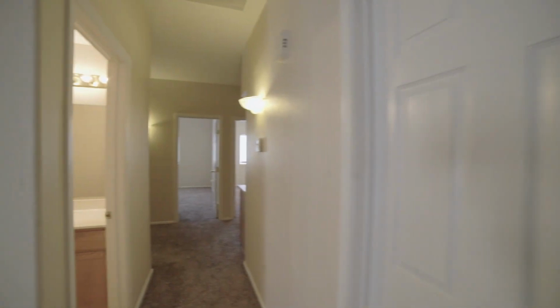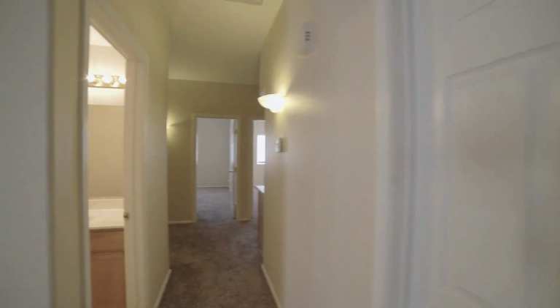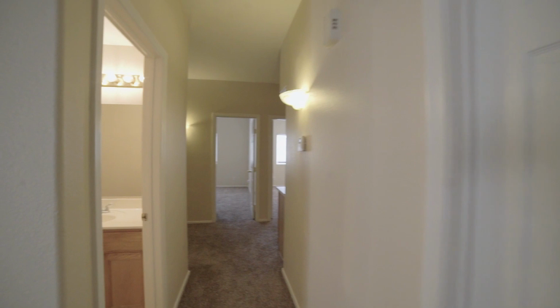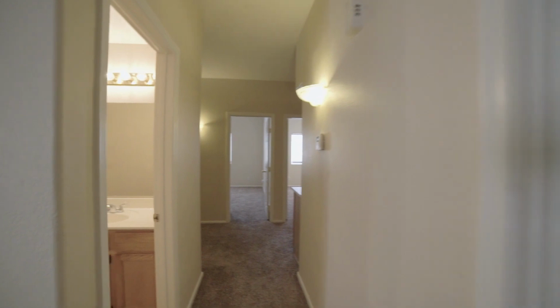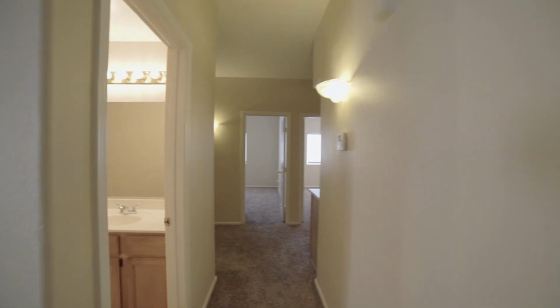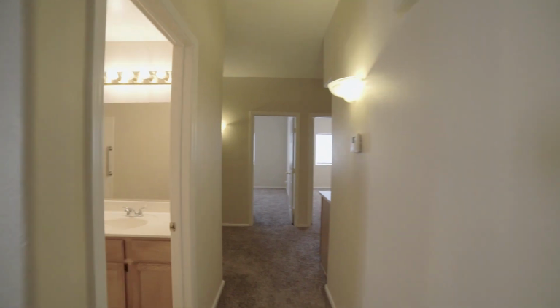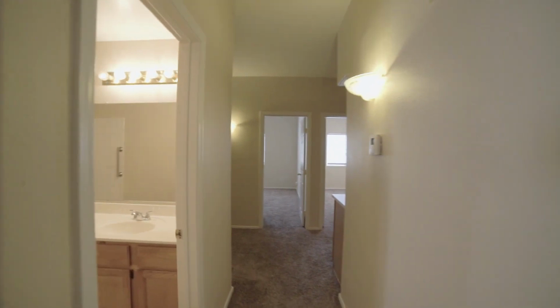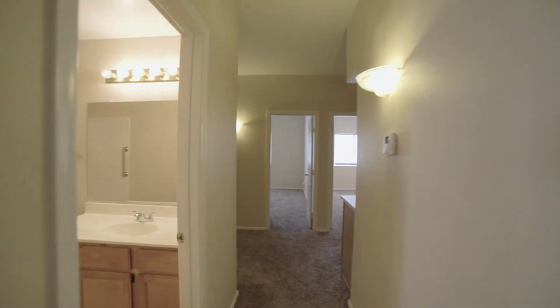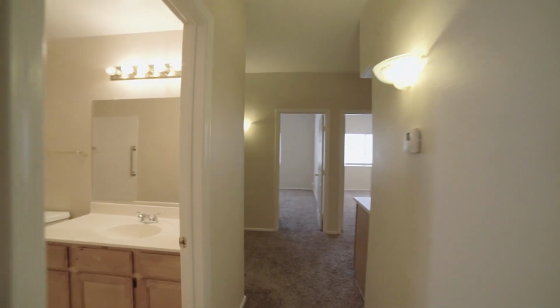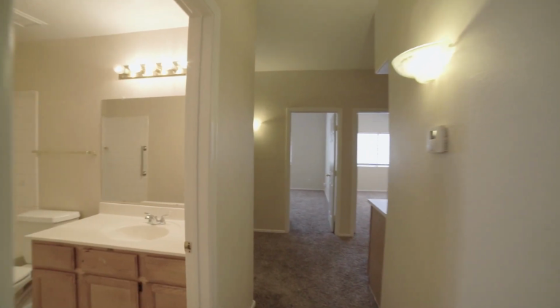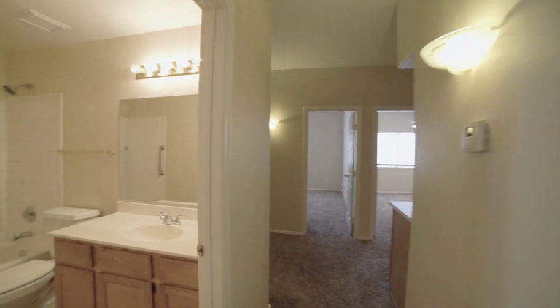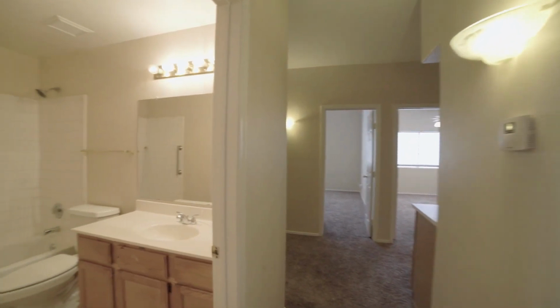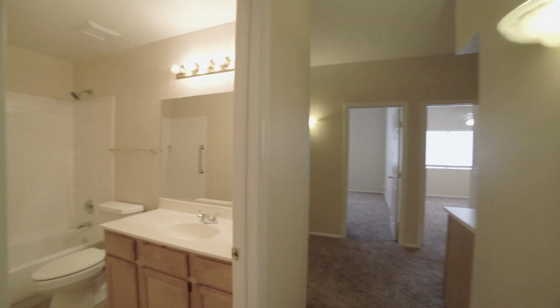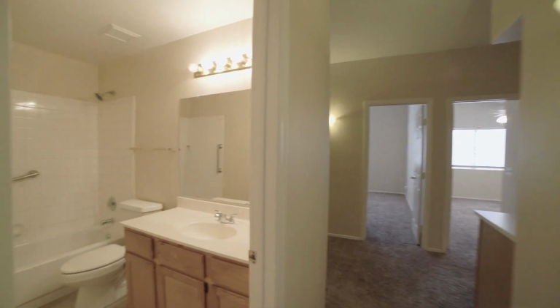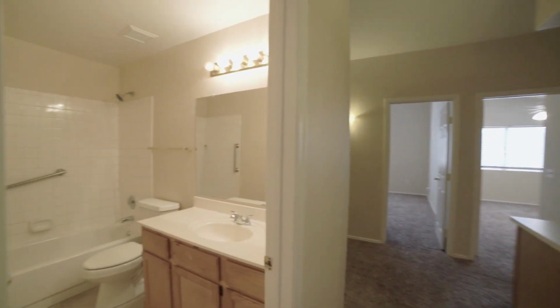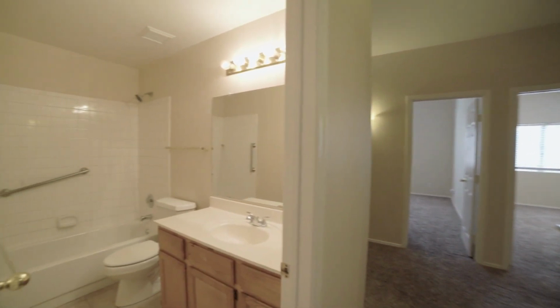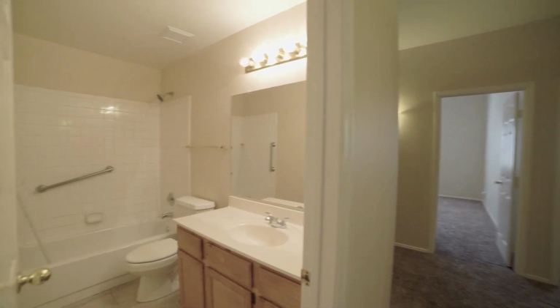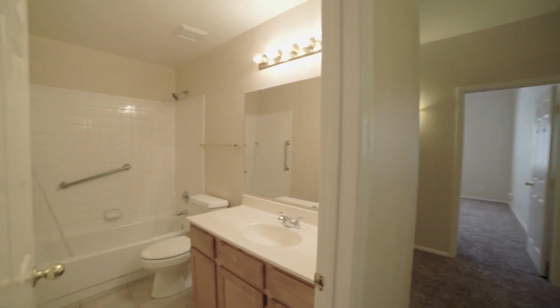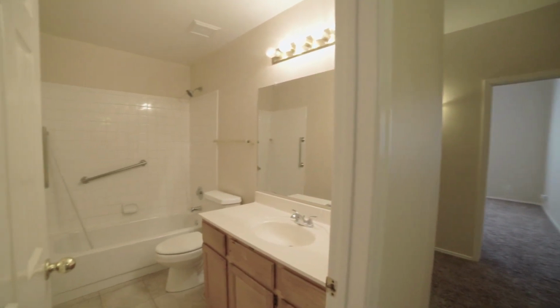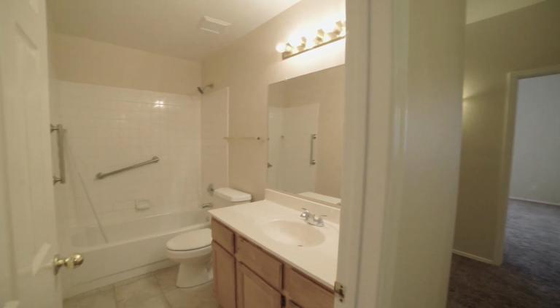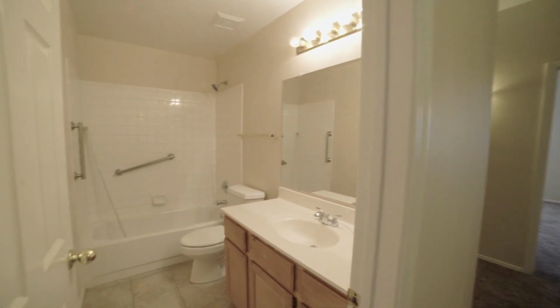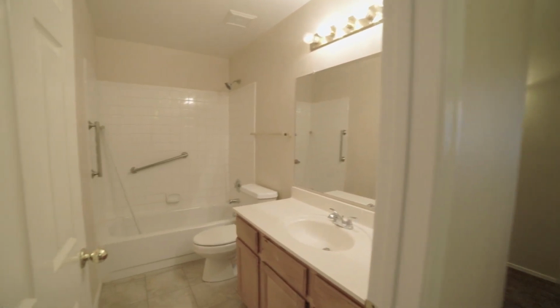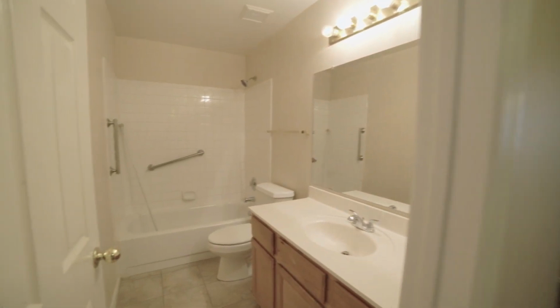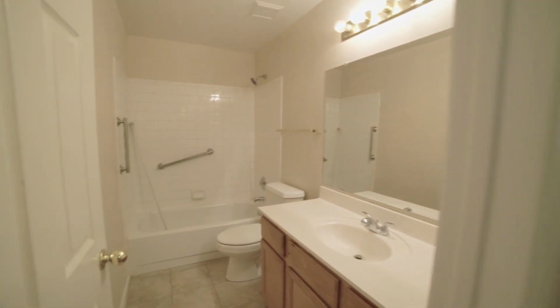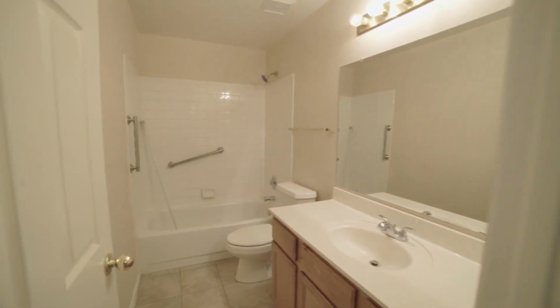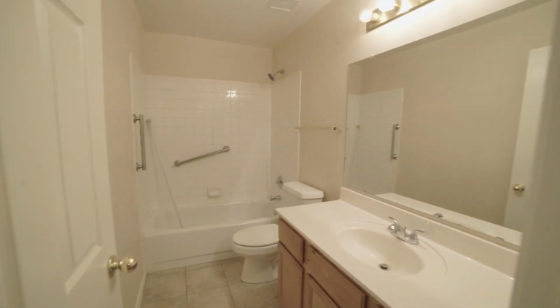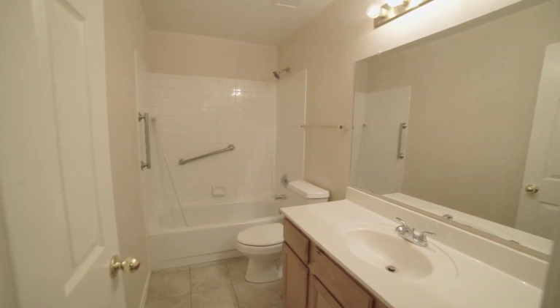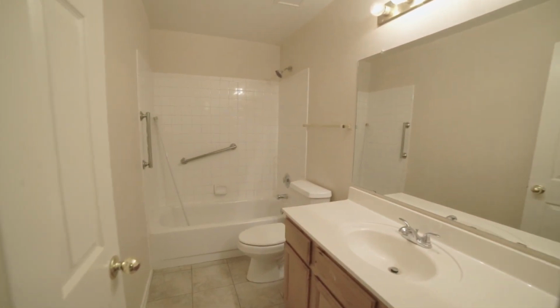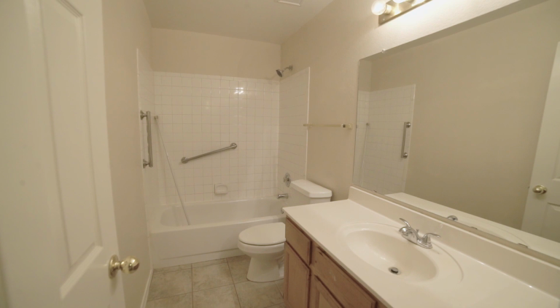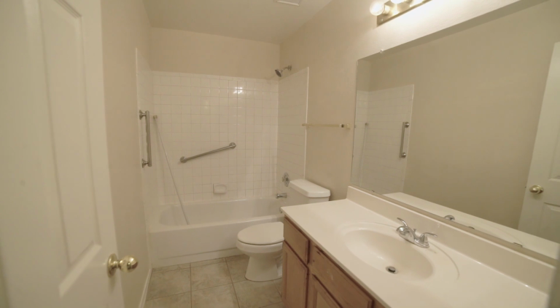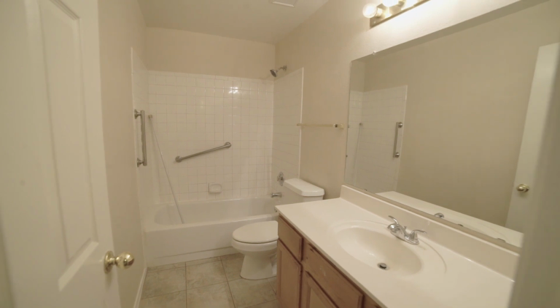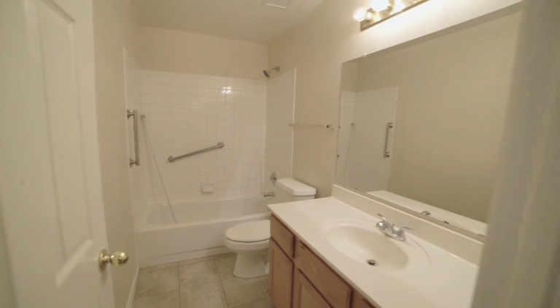Here we have a full bathroom with a single-sink vanity, toilet, and tub-shower combo.